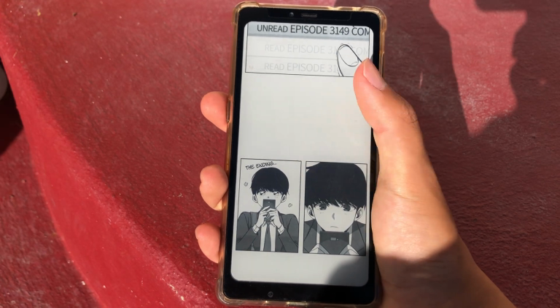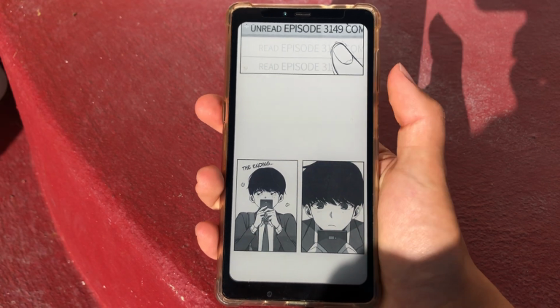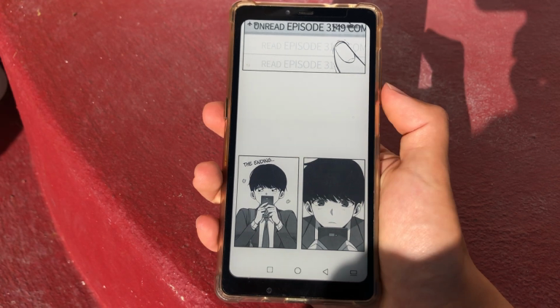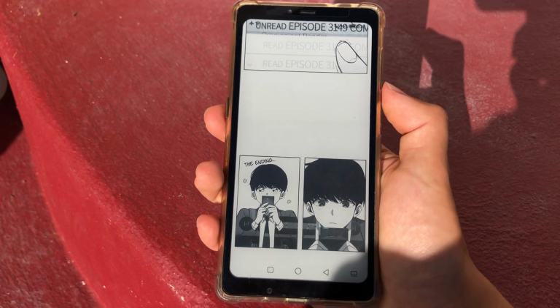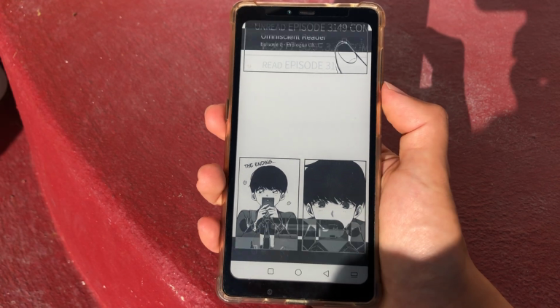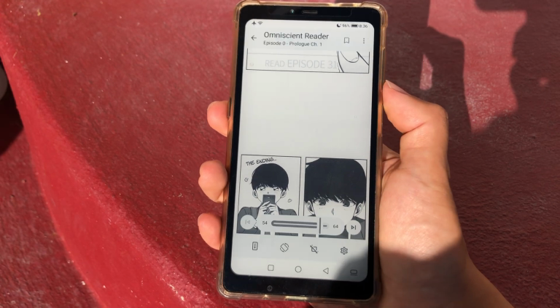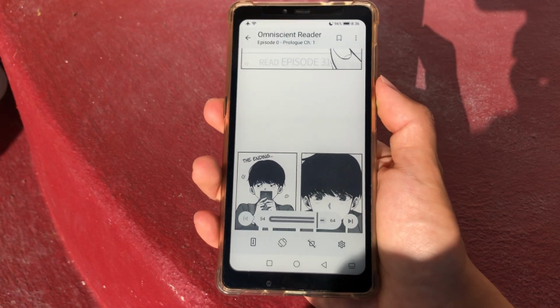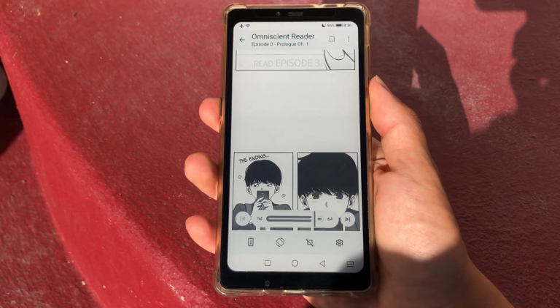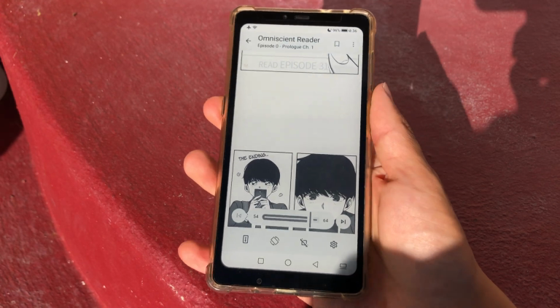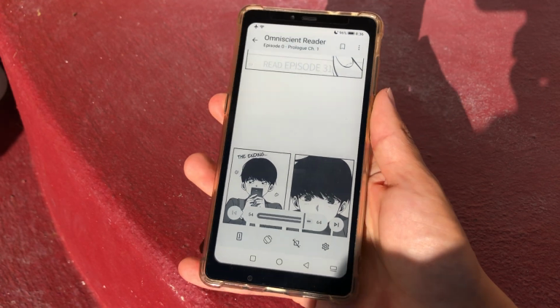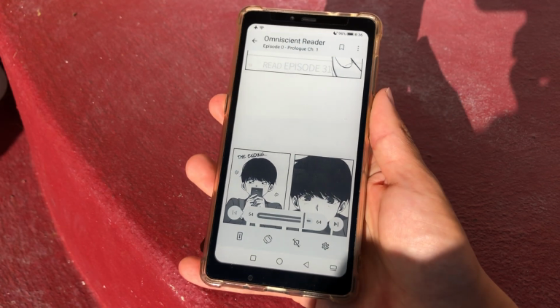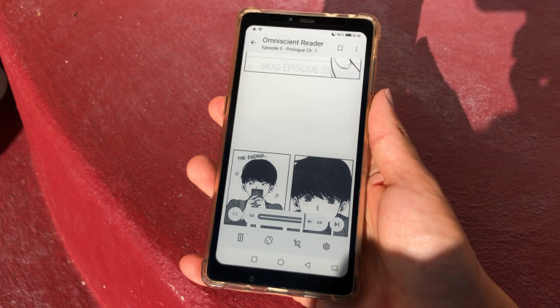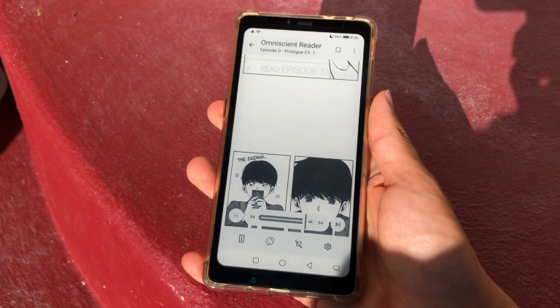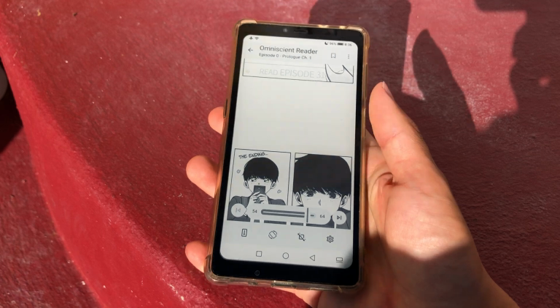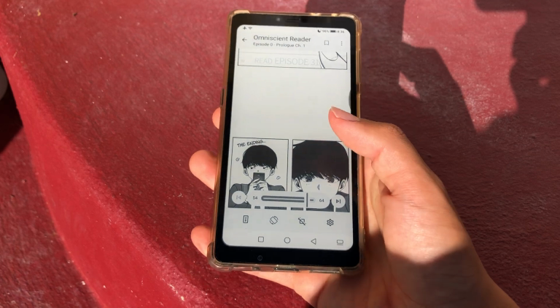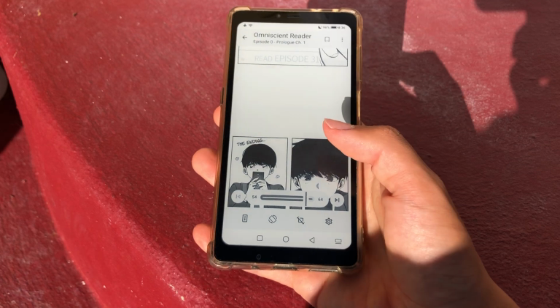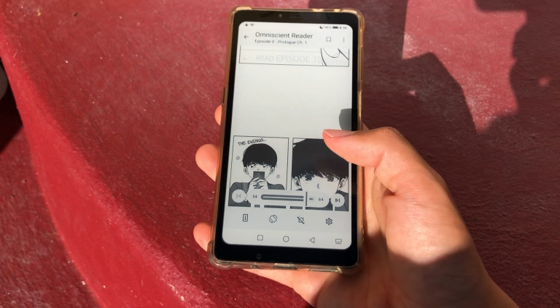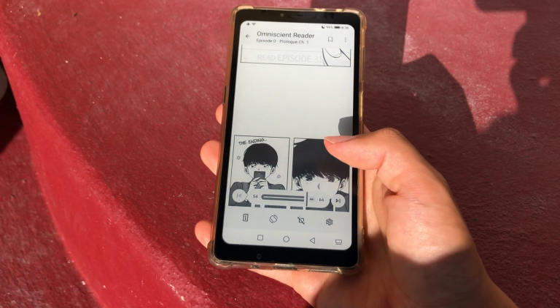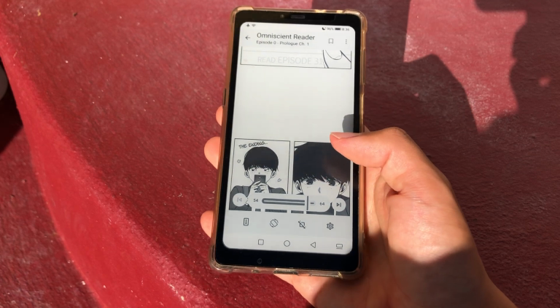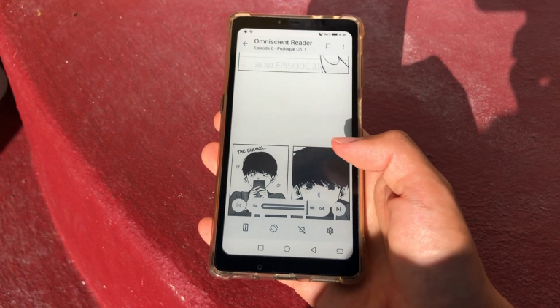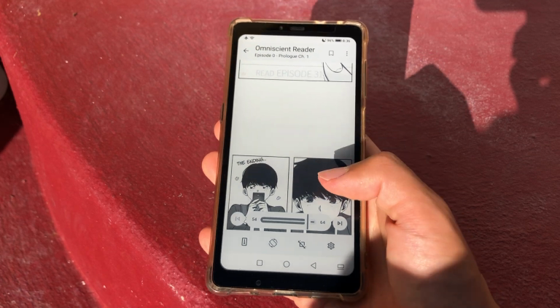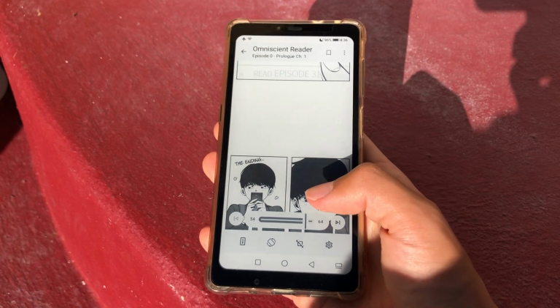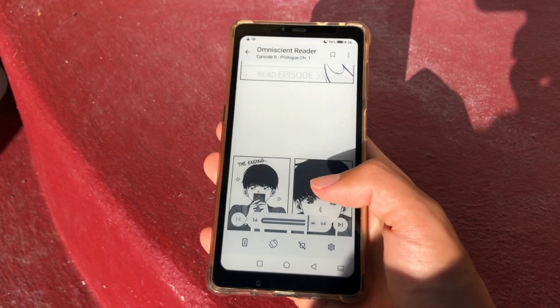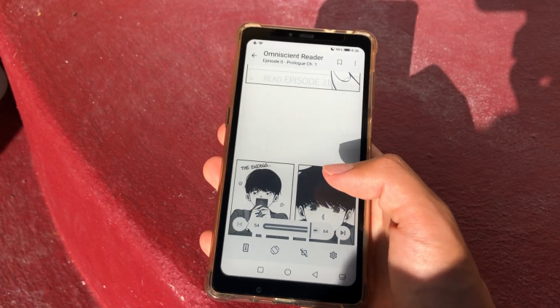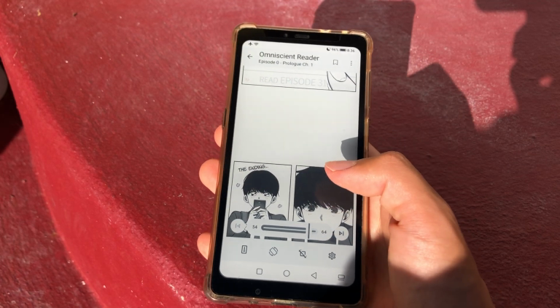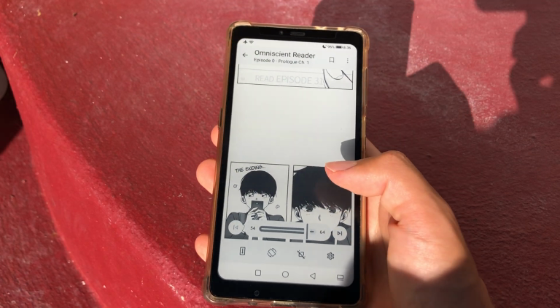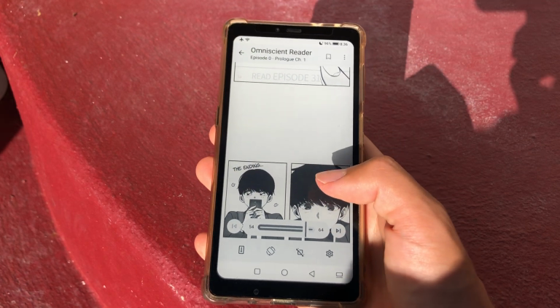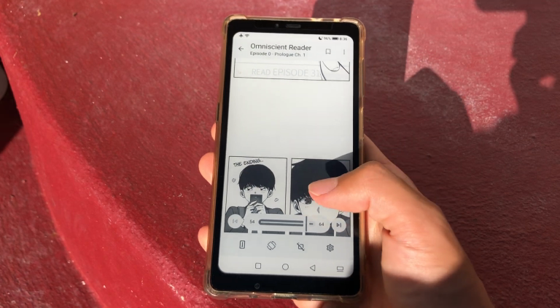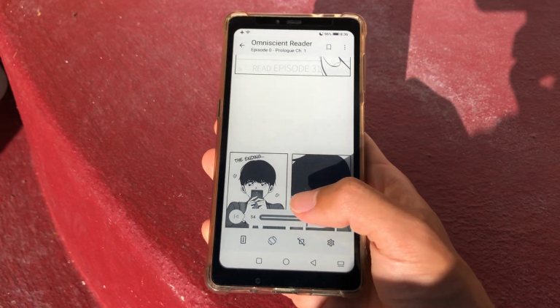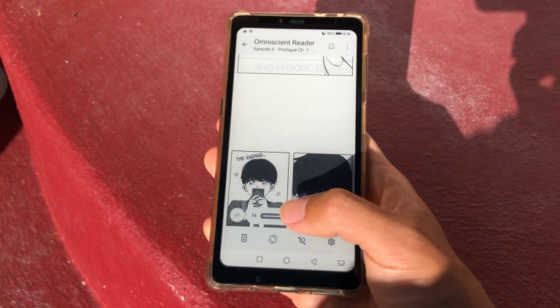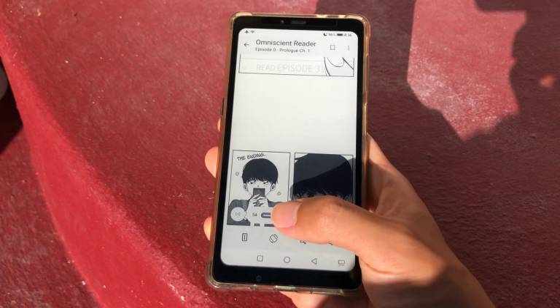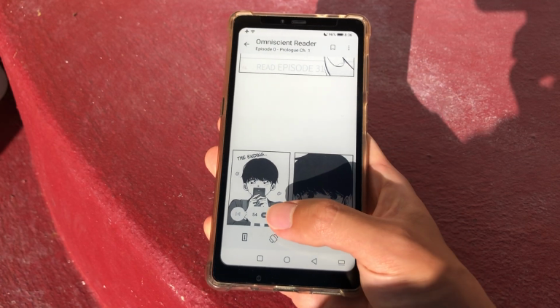Yep, and that's how it looks like on Mihon, but this is only for the latest Mihon Beta.